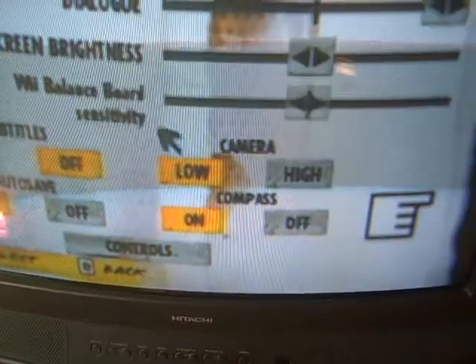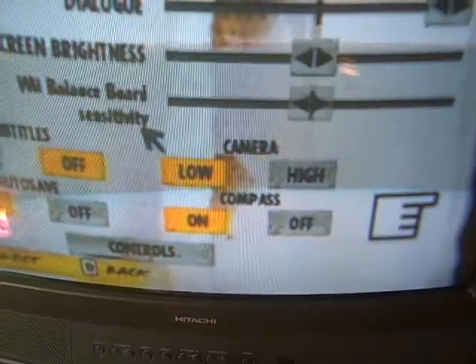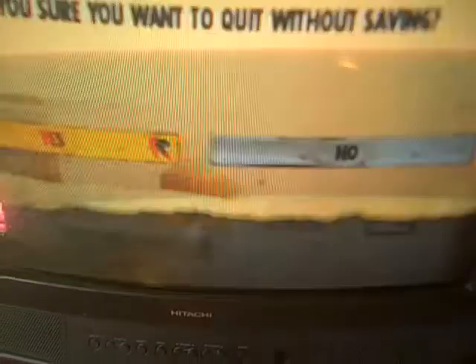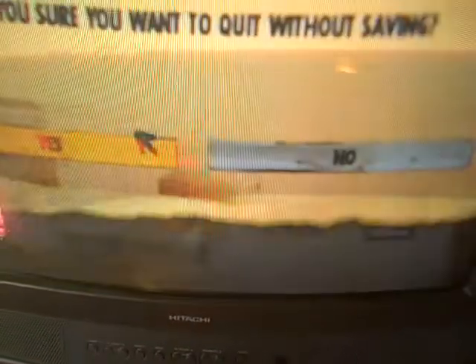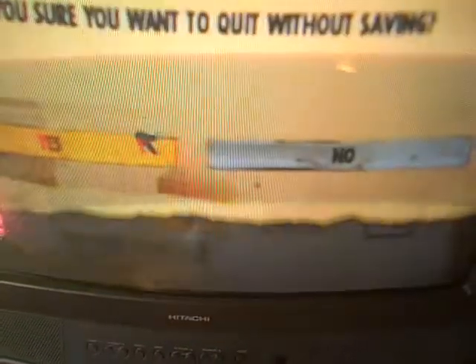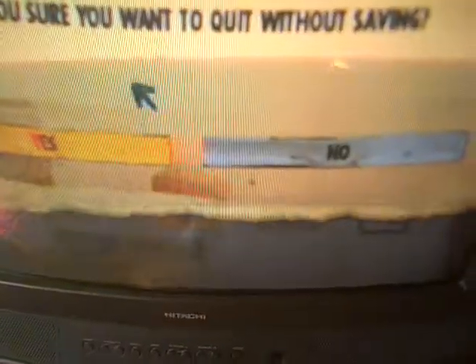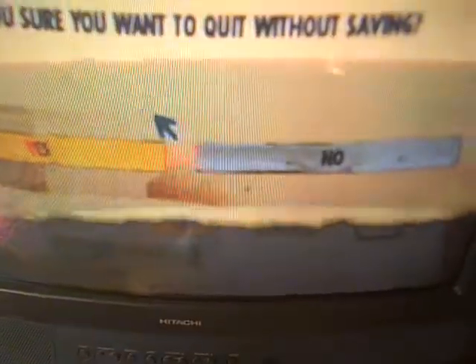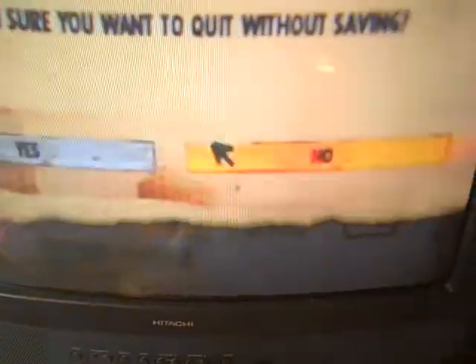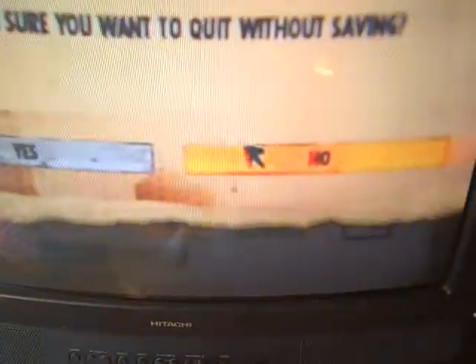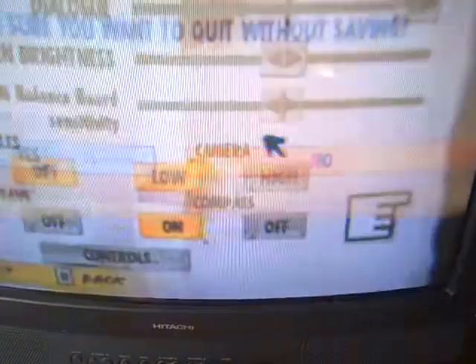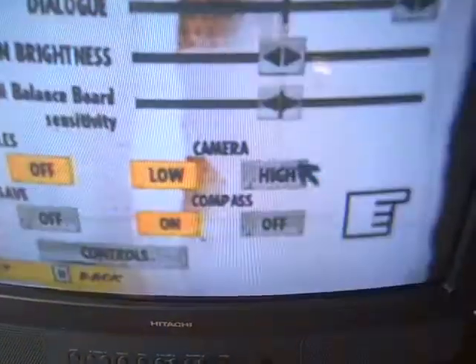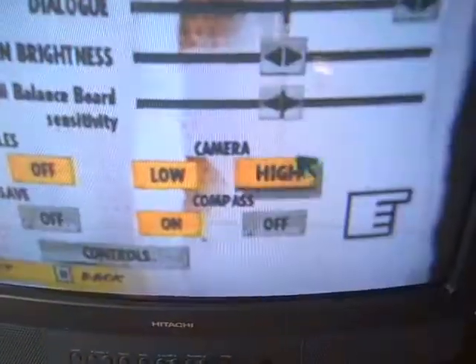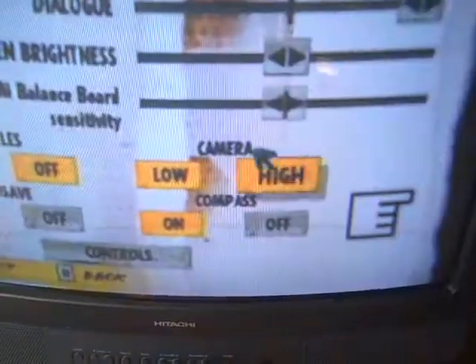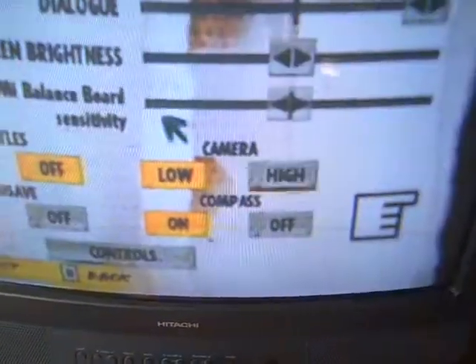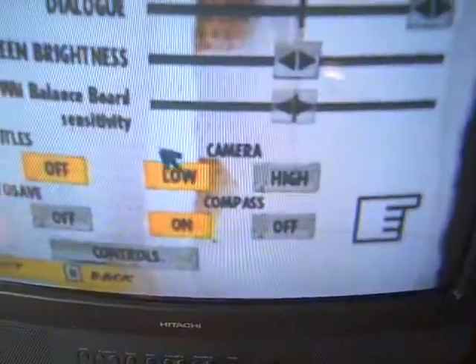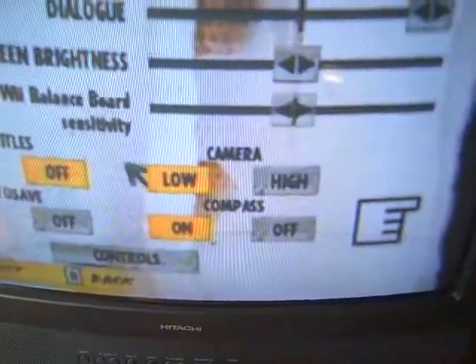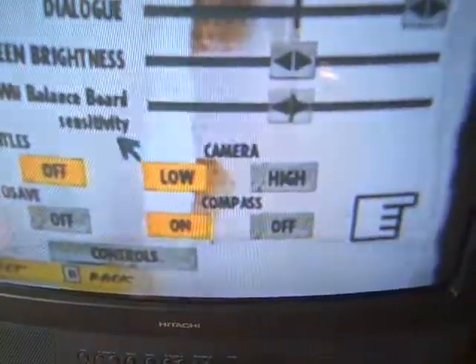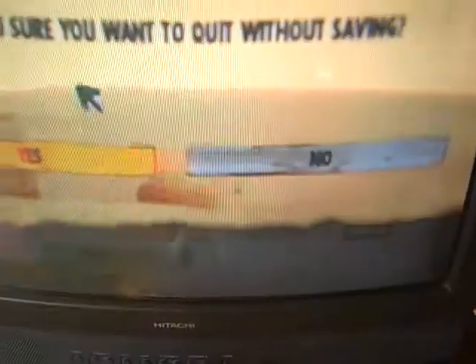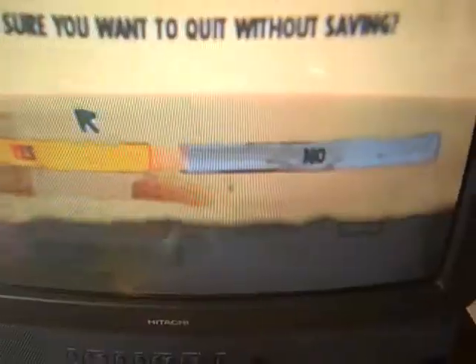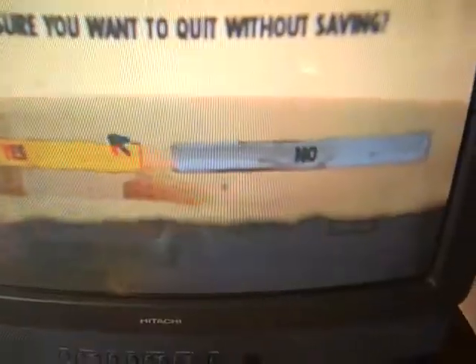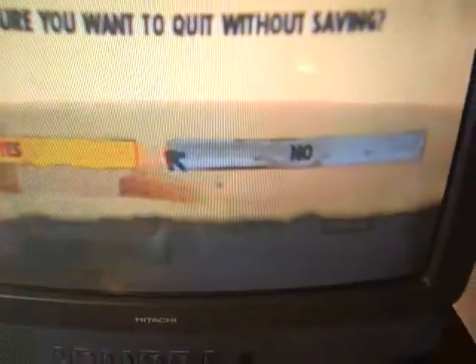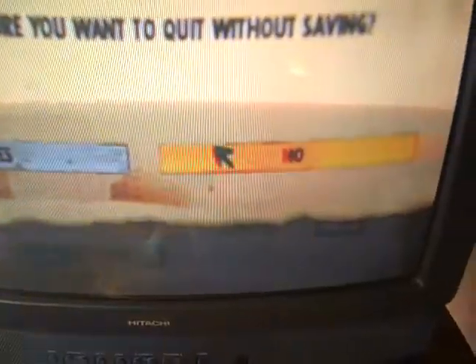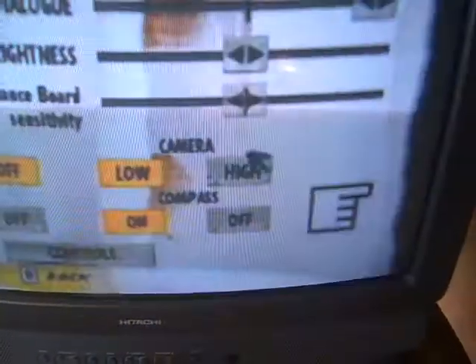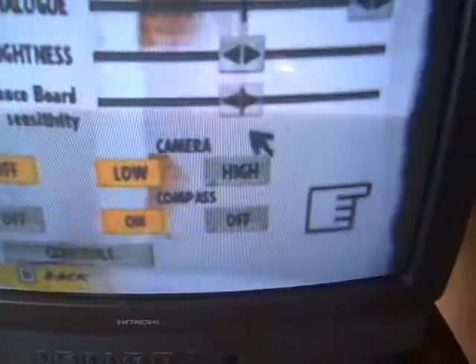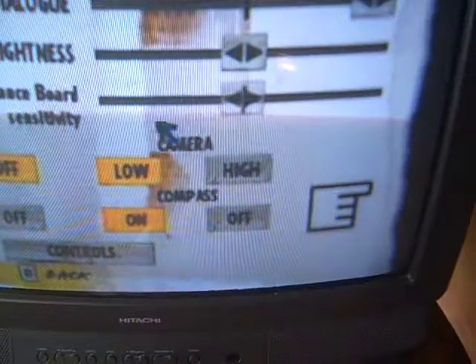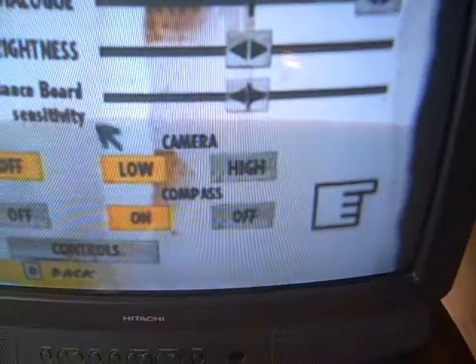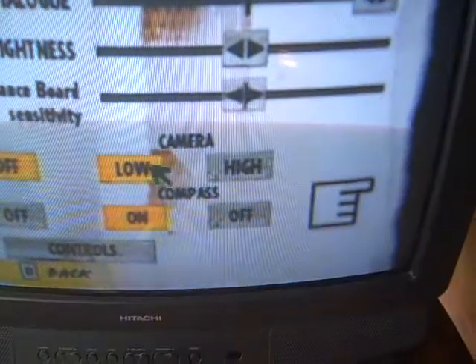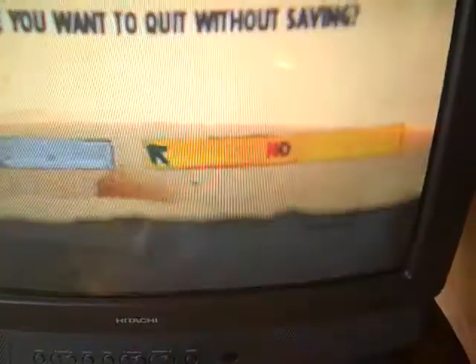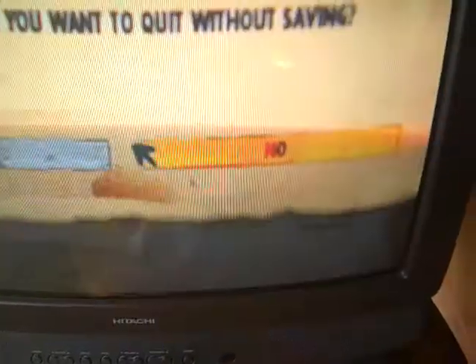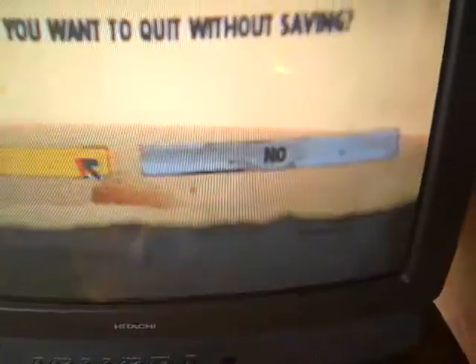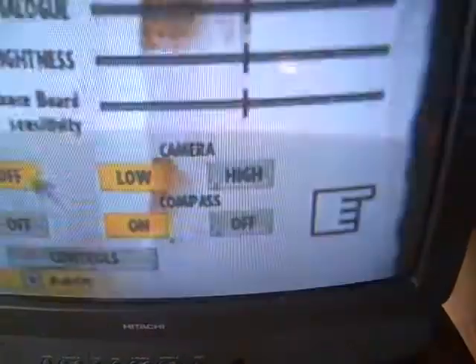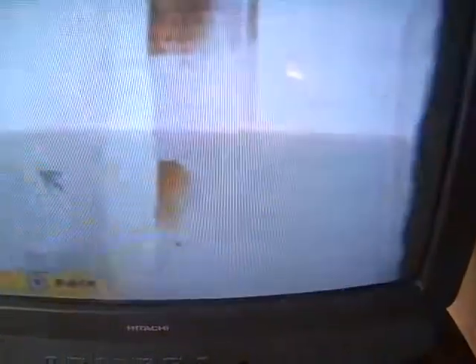No, that's not it. No. Back. No. Back. Yes.